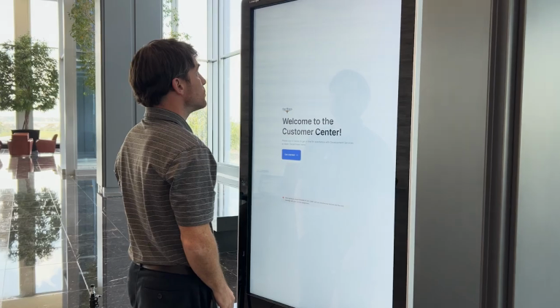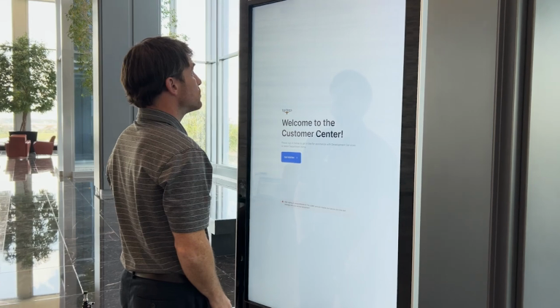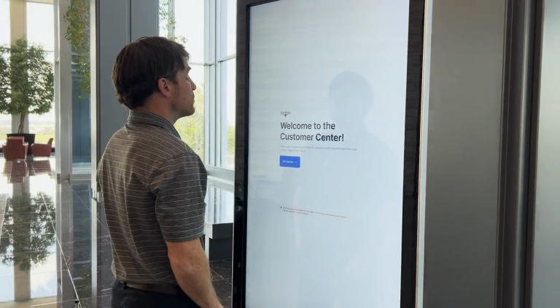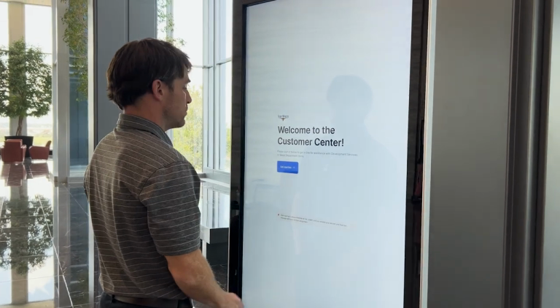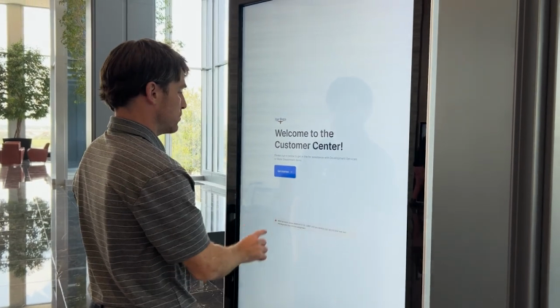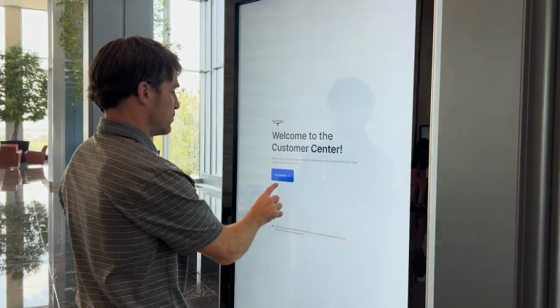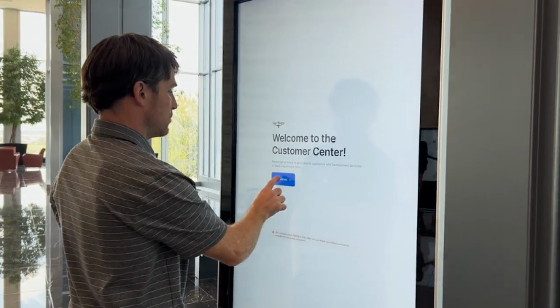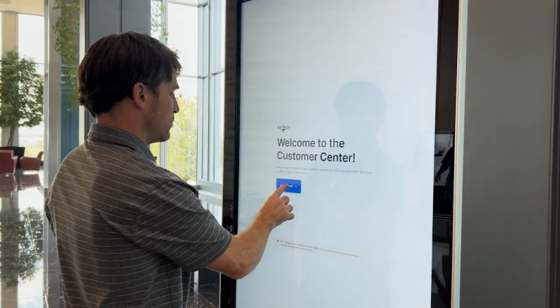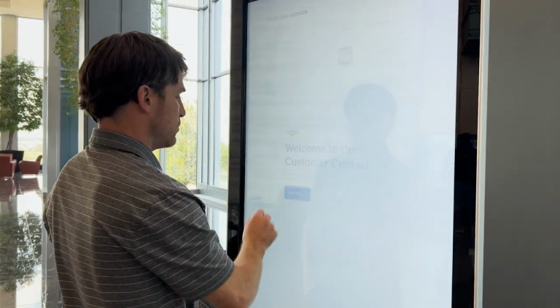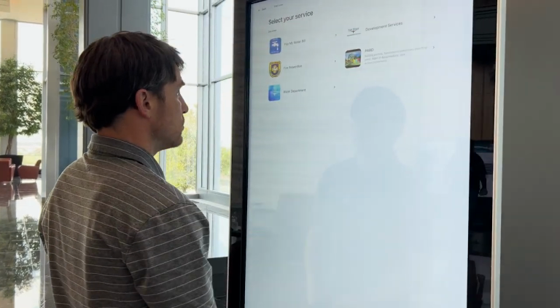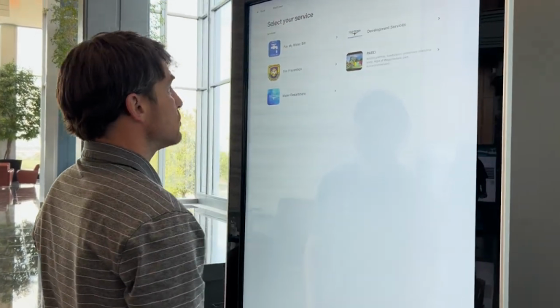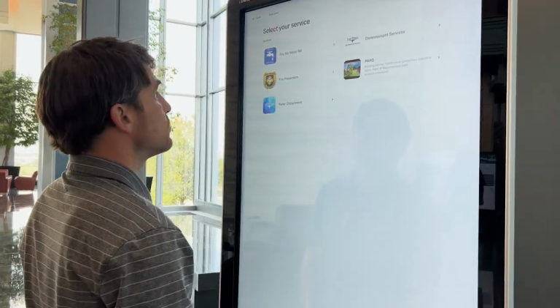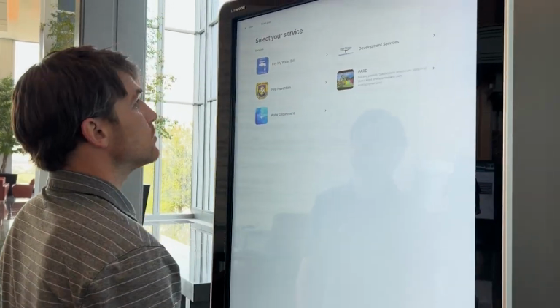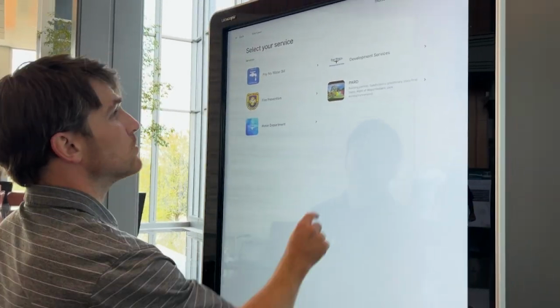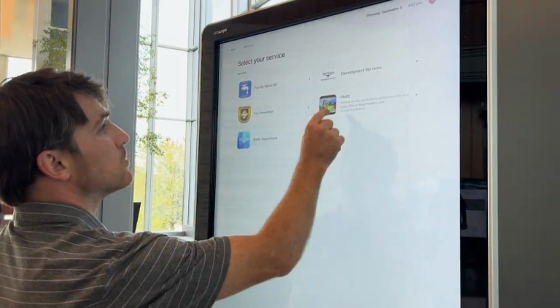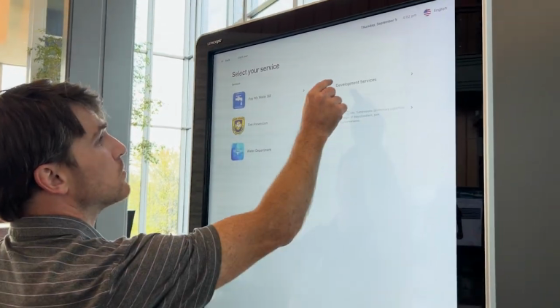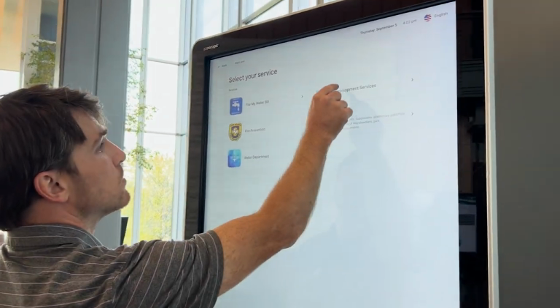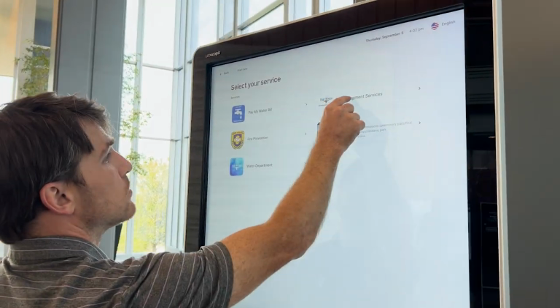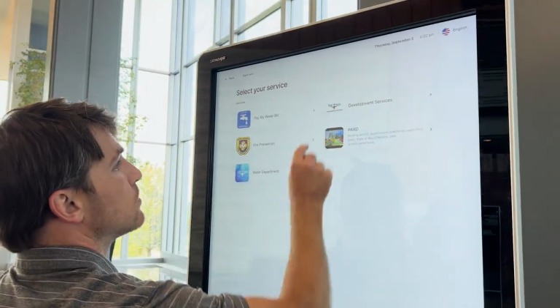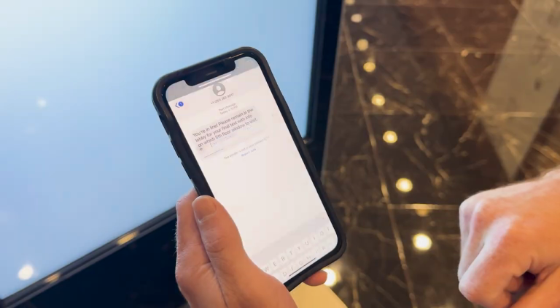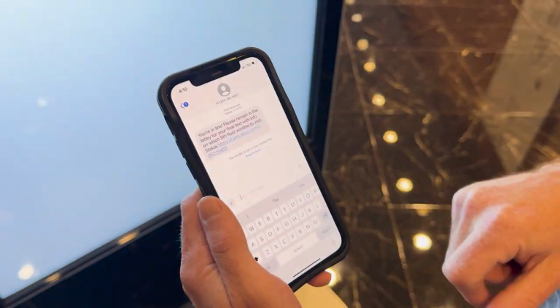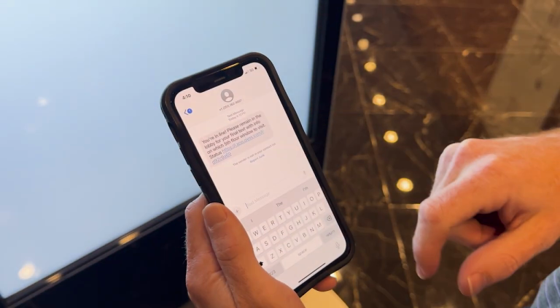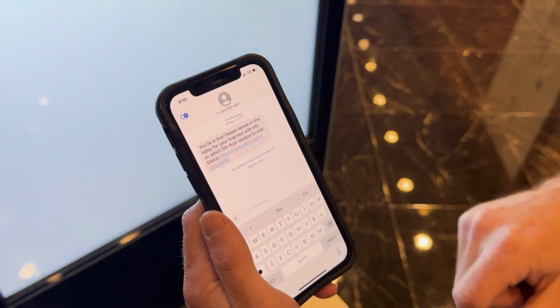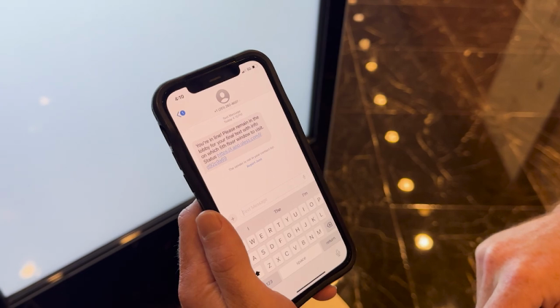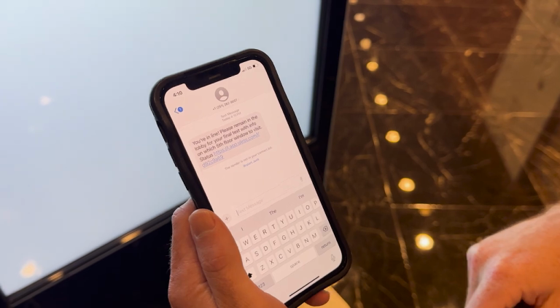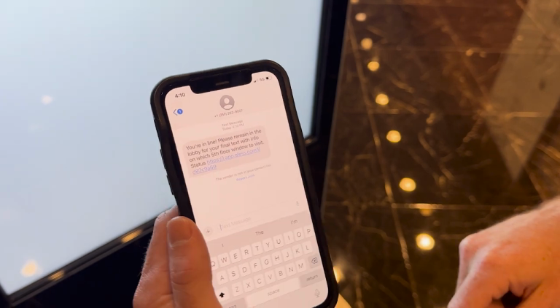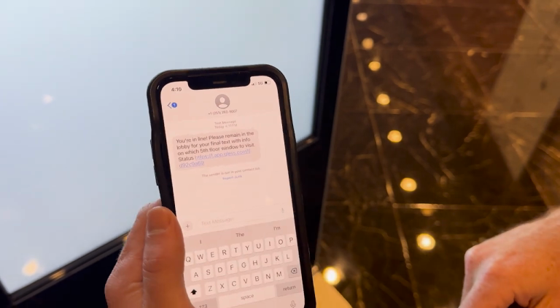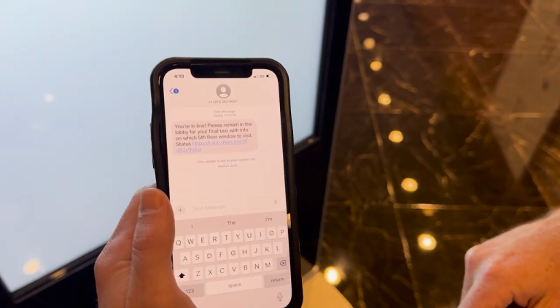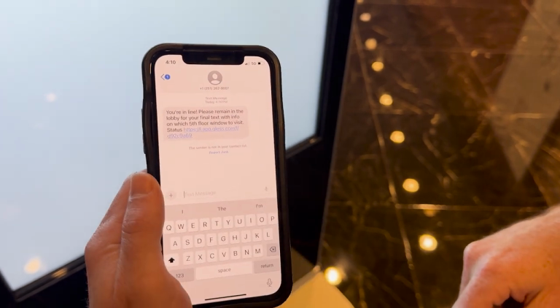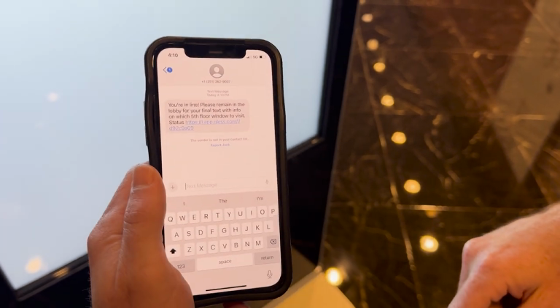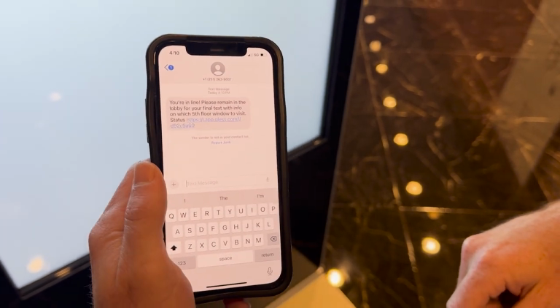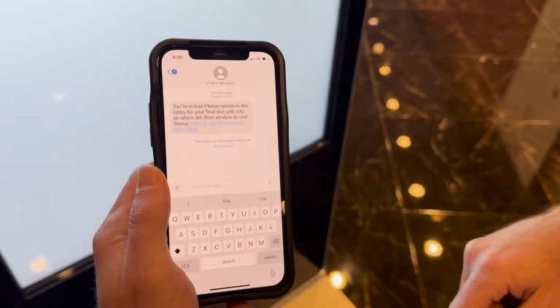First, go to one of our kiosks and select what you're here for. Then wait in the lobby for a text message that will direct you to the fifth floor.